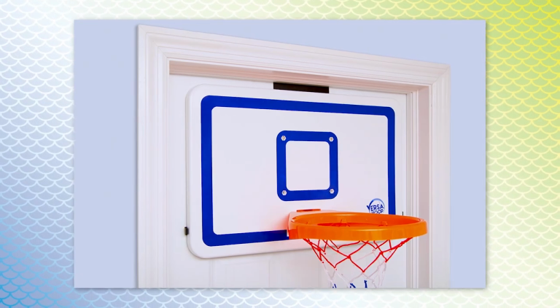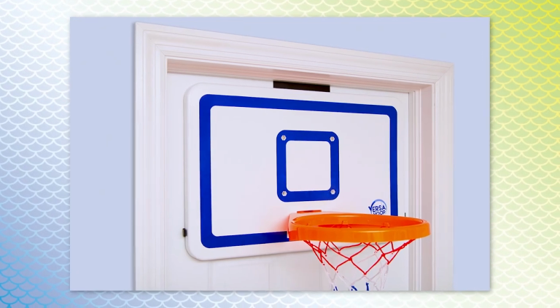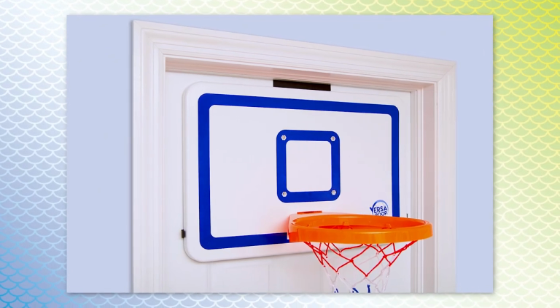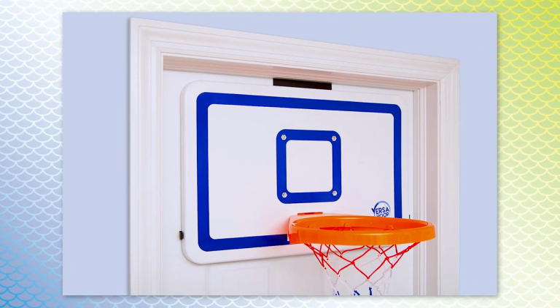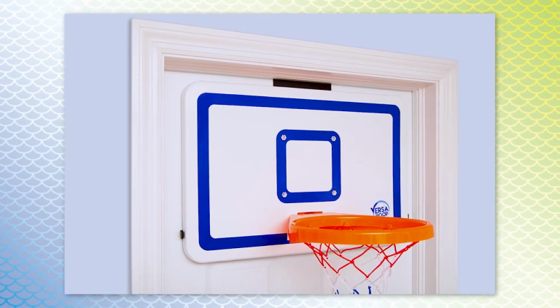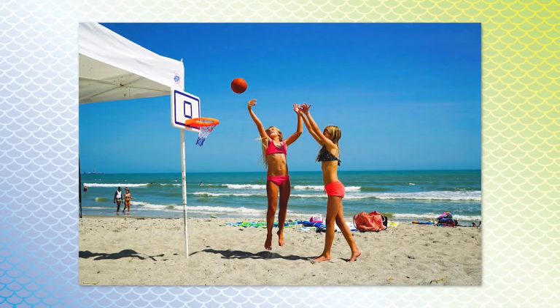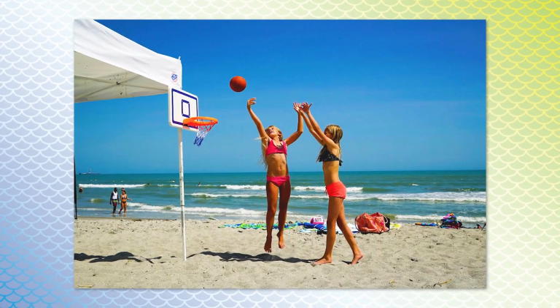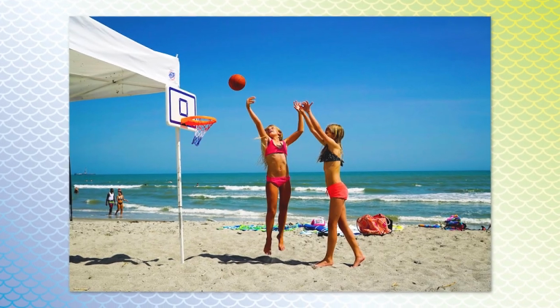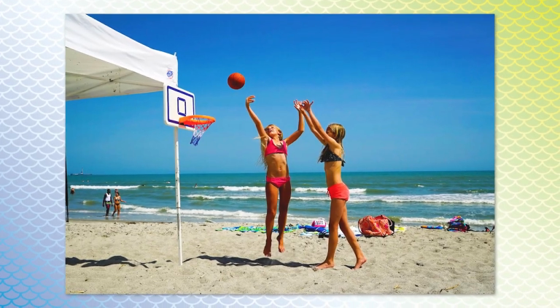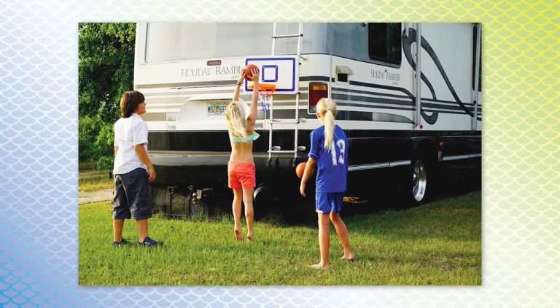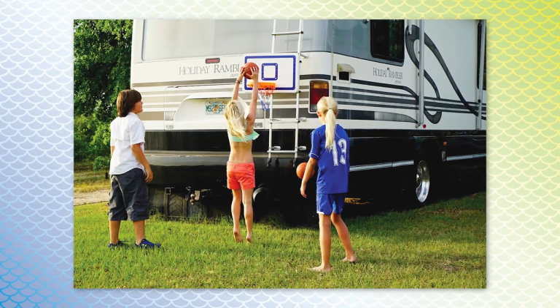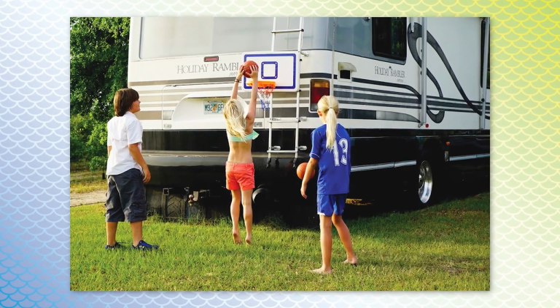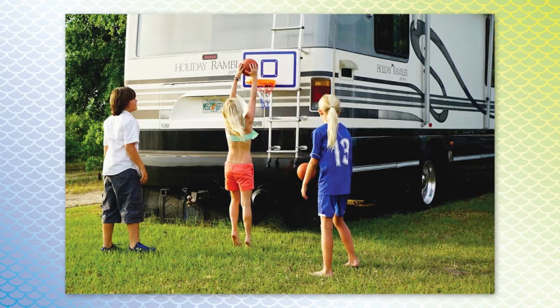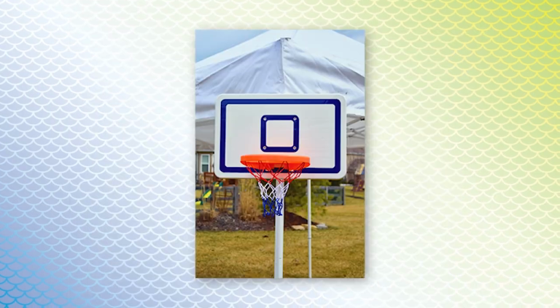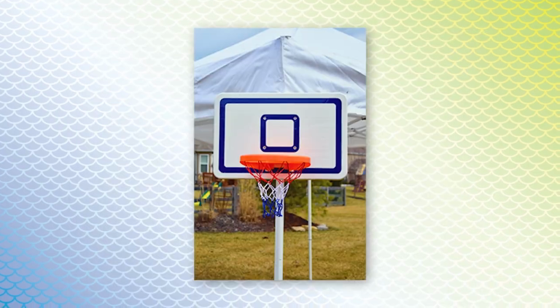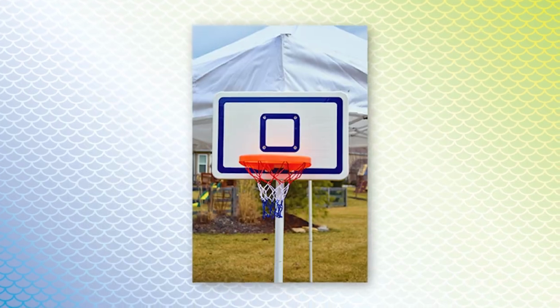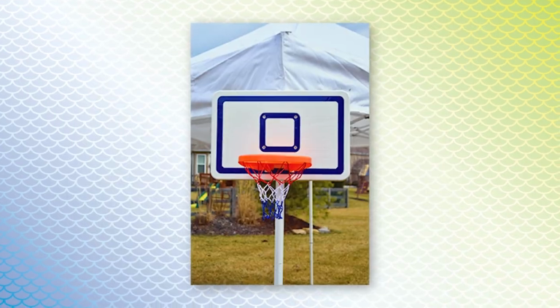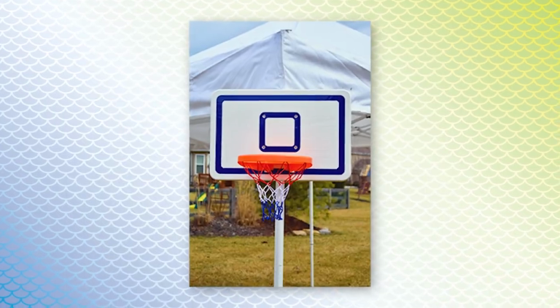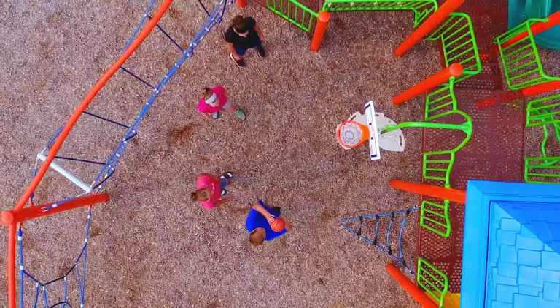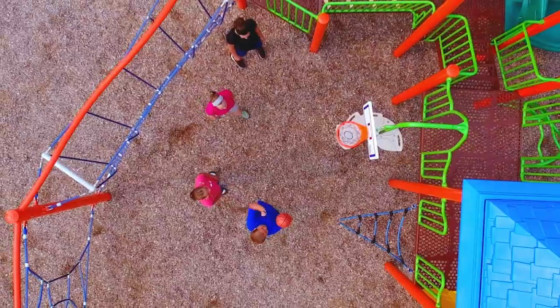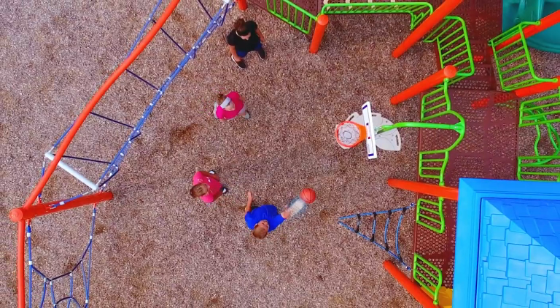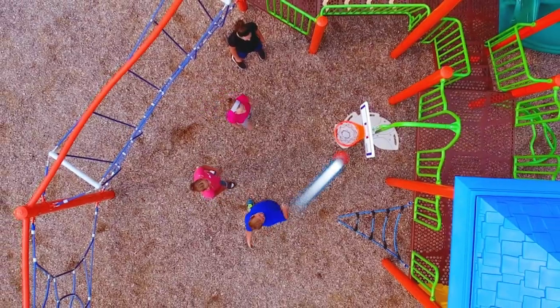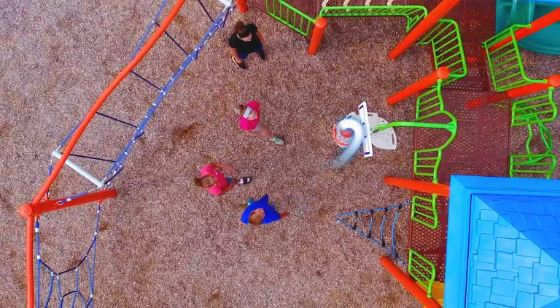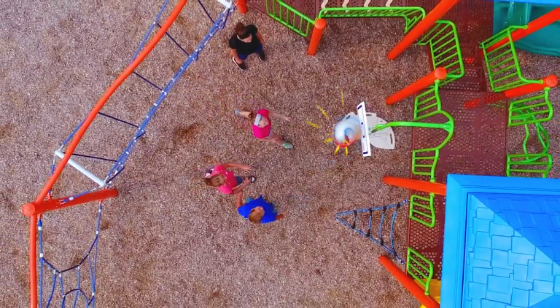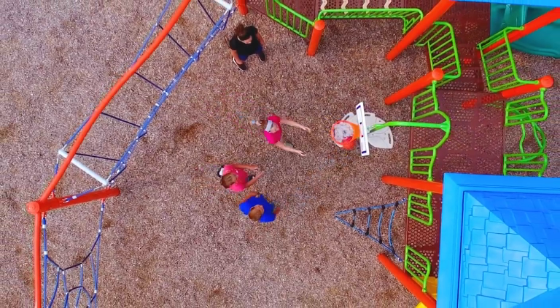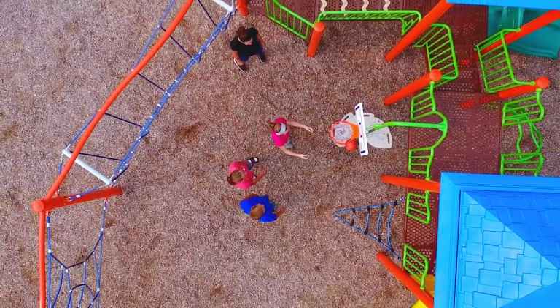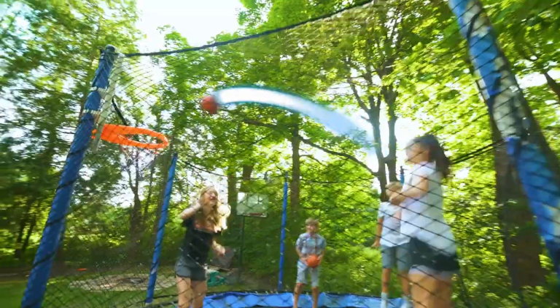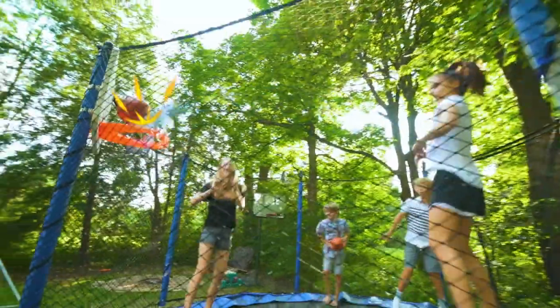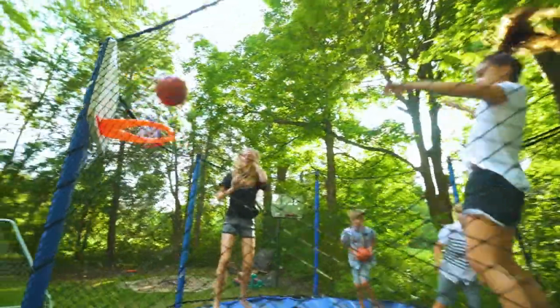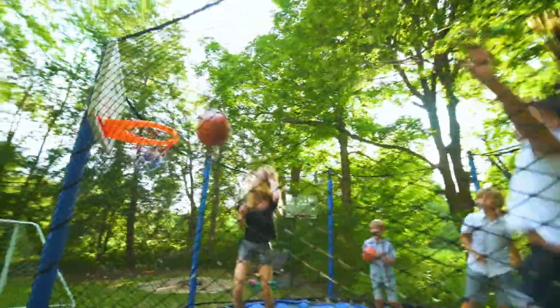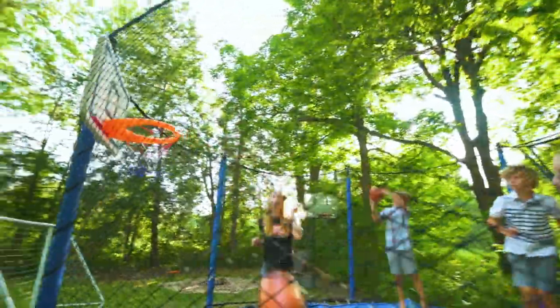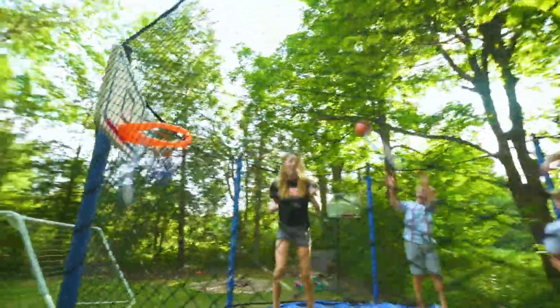In your office, at the beach, at a campsite, at a tailgate party, on a playground, and even on a trampoline.